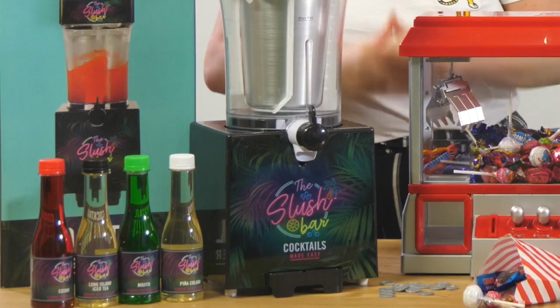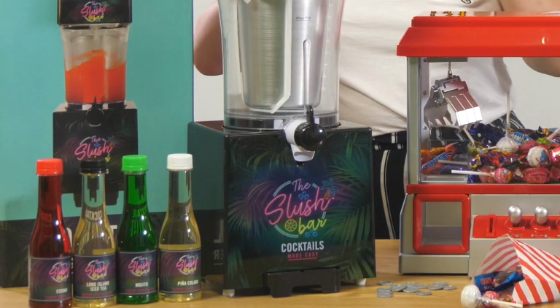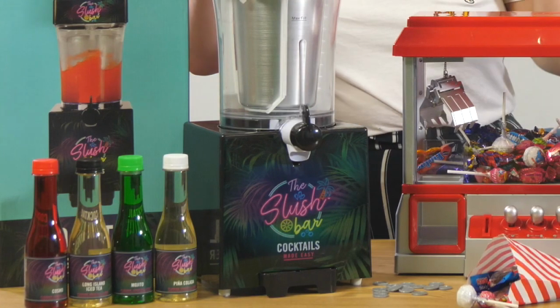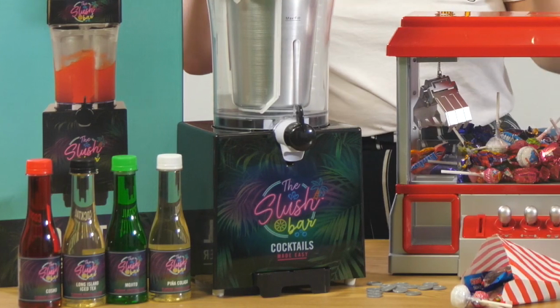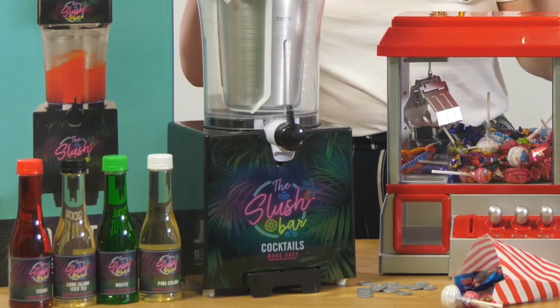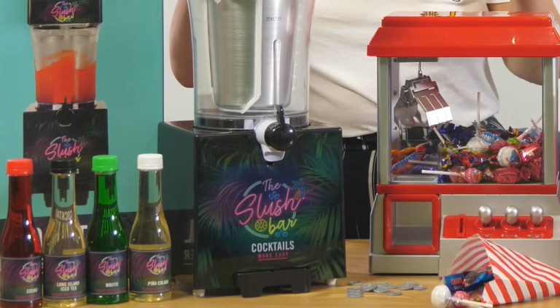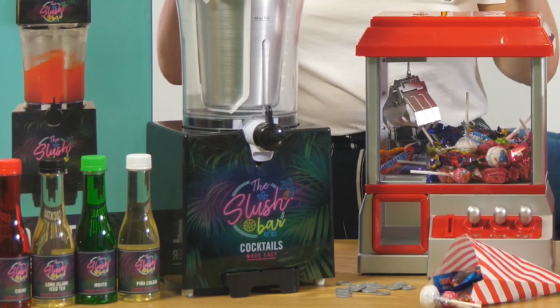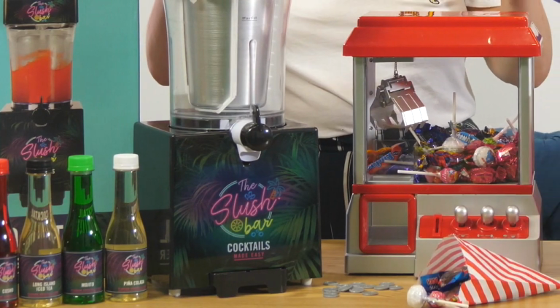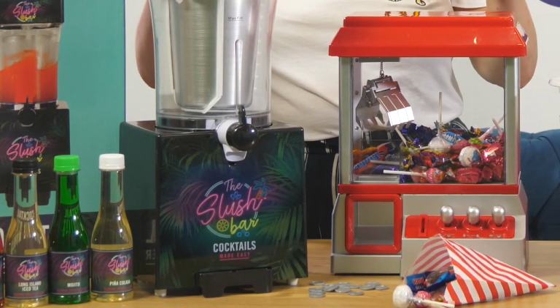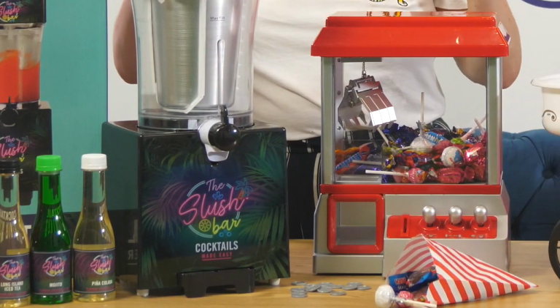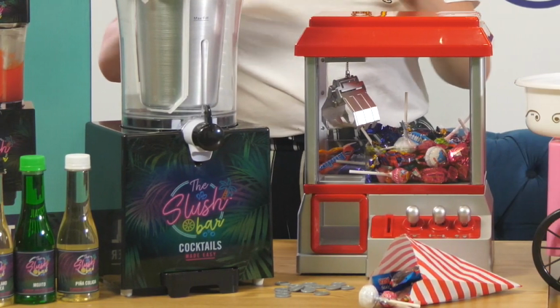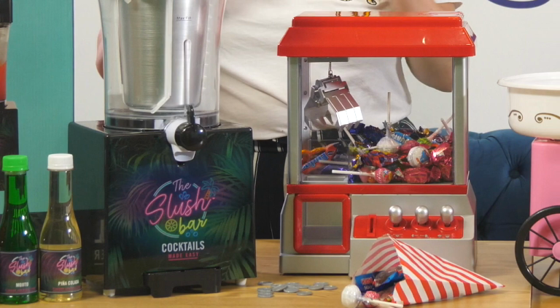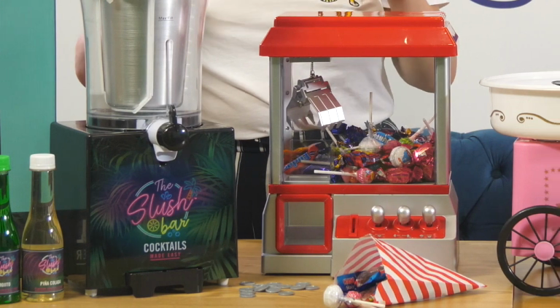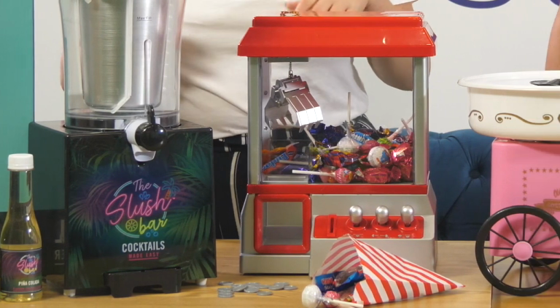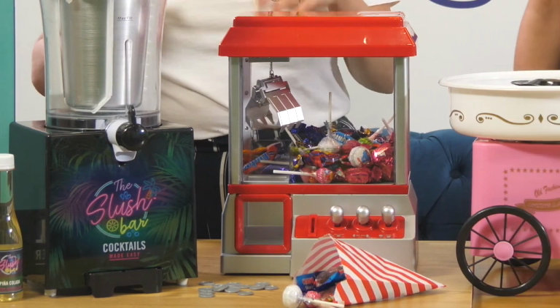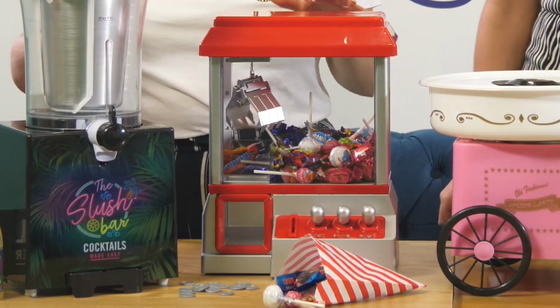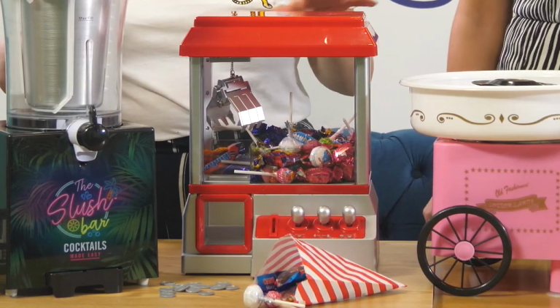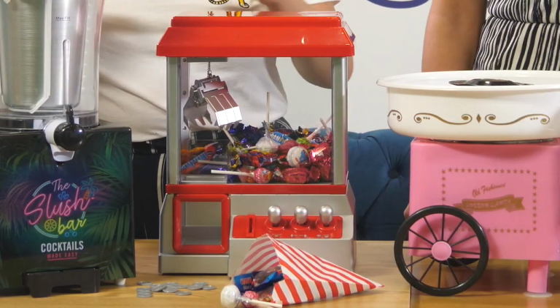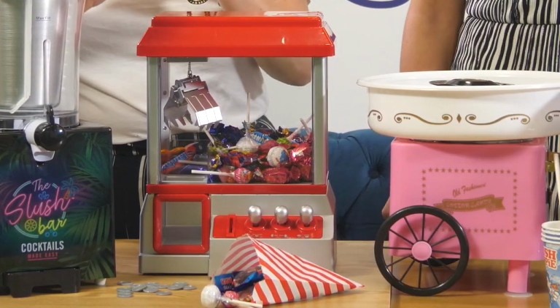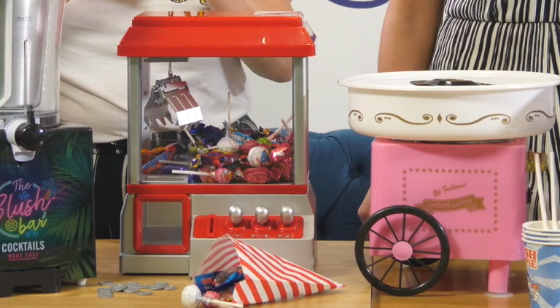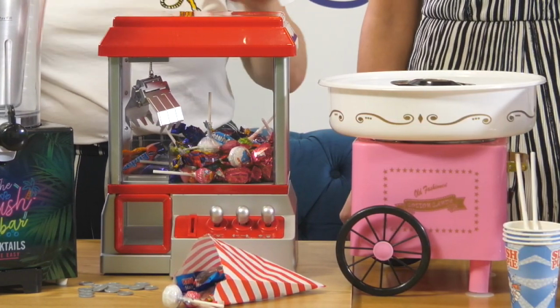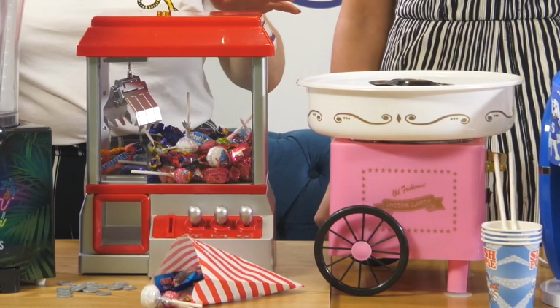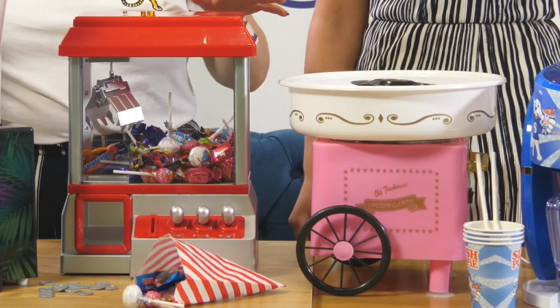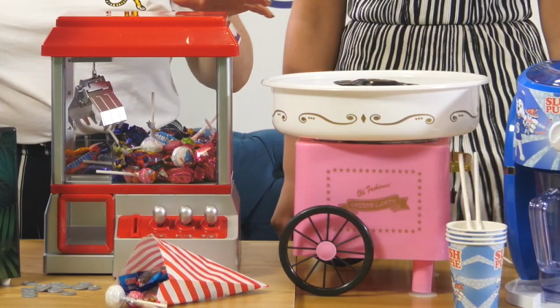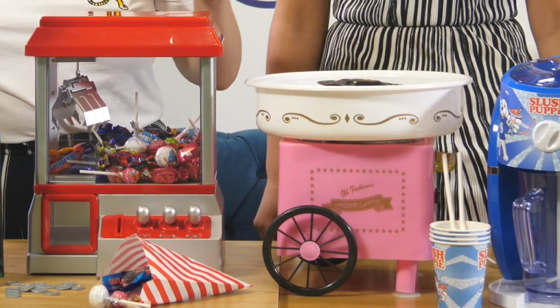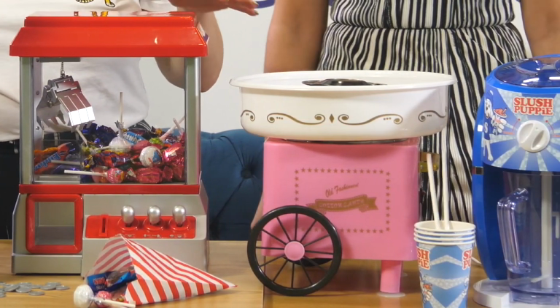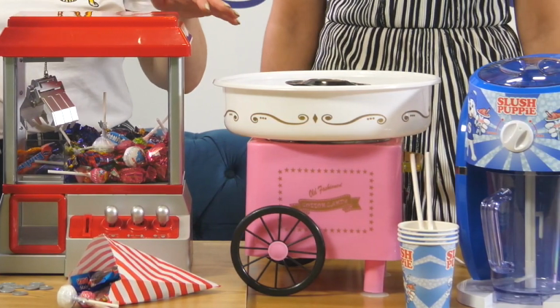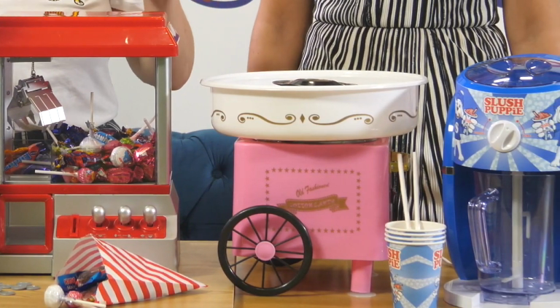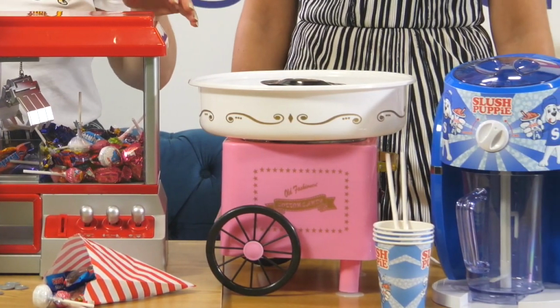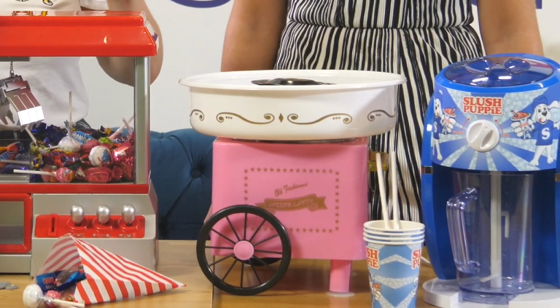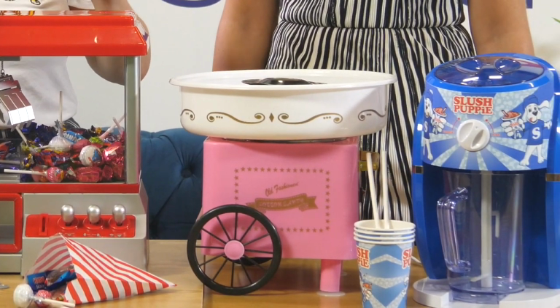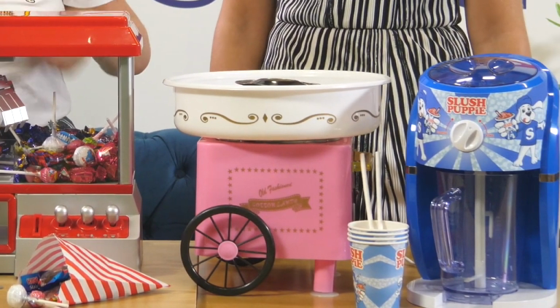So we're just going to talk to you about some of our hero products, some things that we think are amazing. Everybody will remember your party if you've got one of these products.